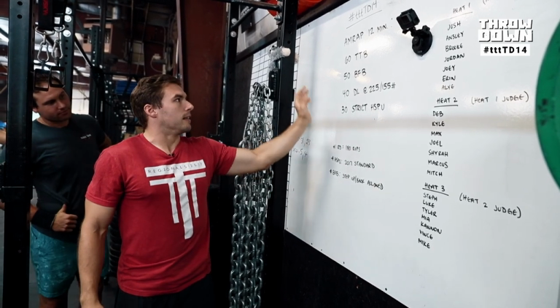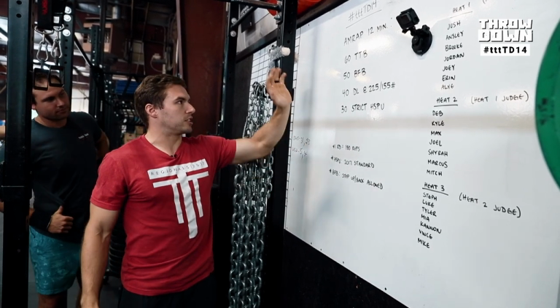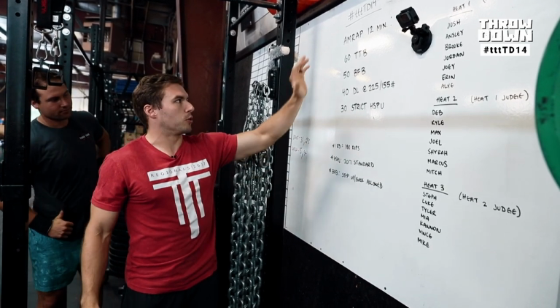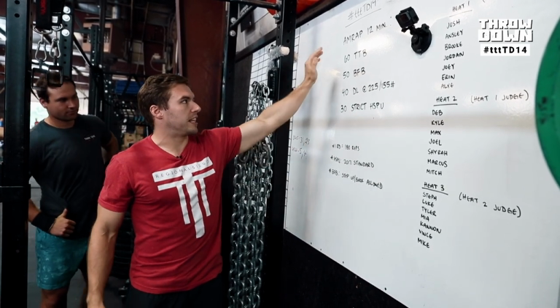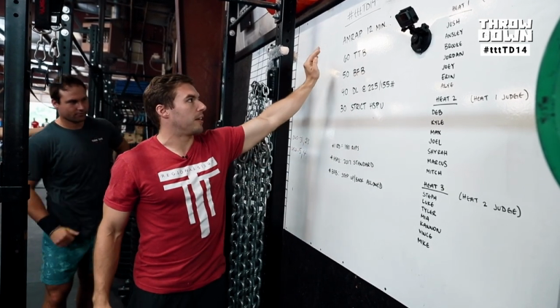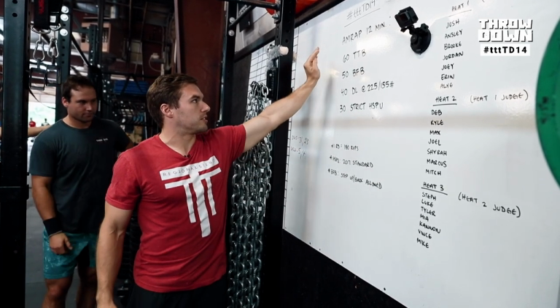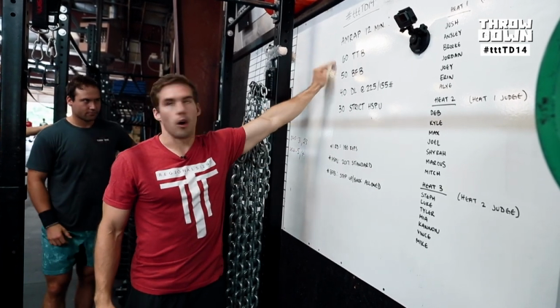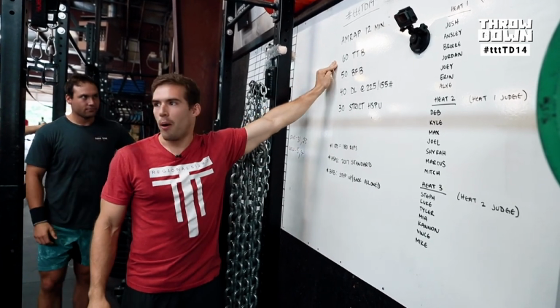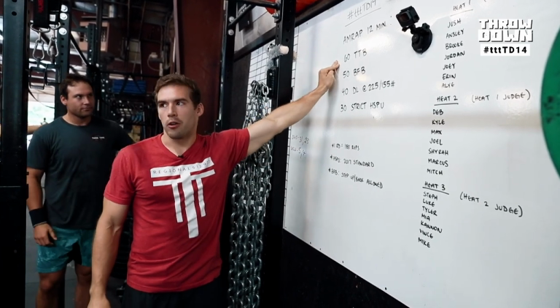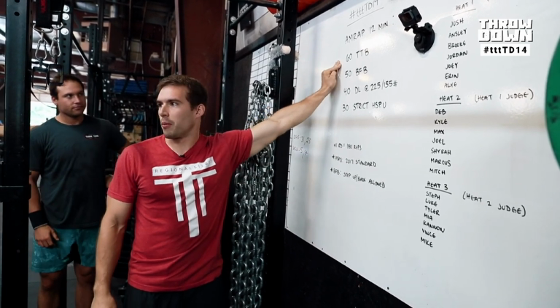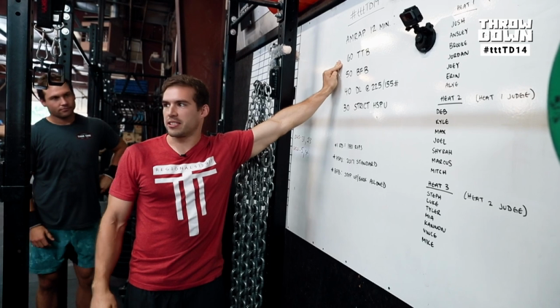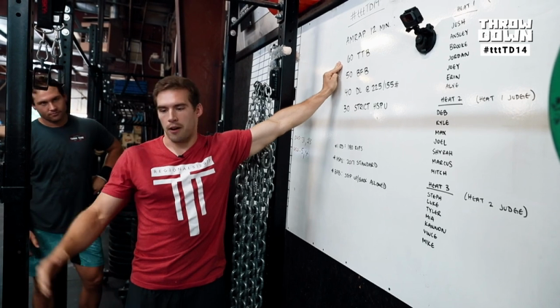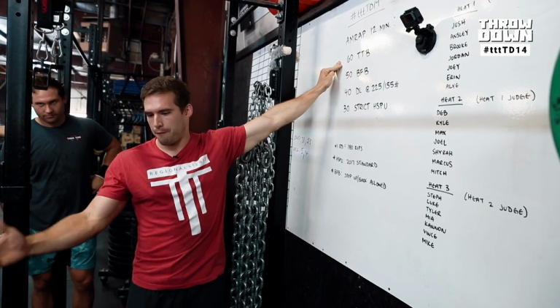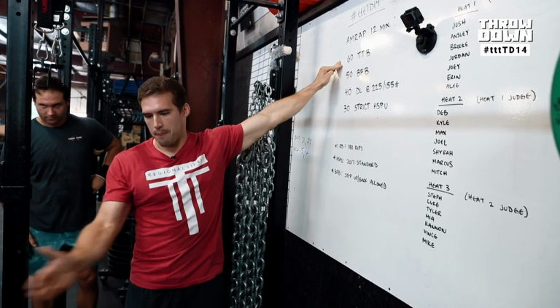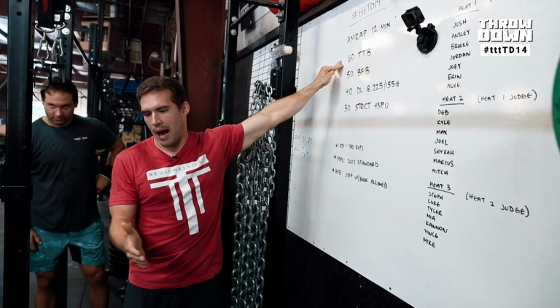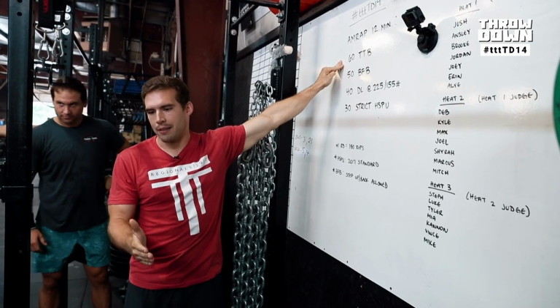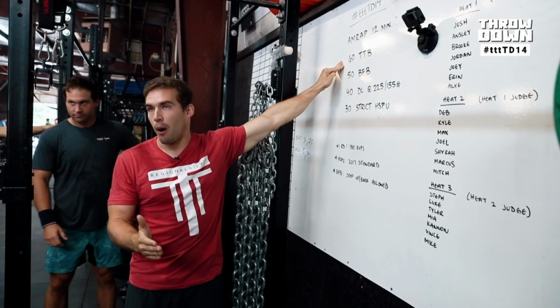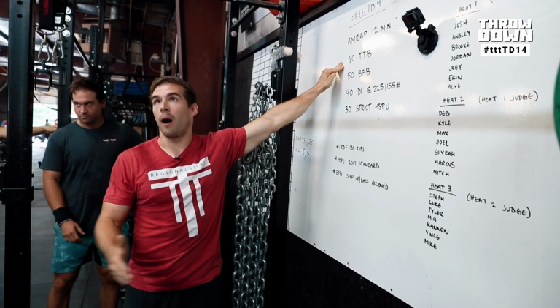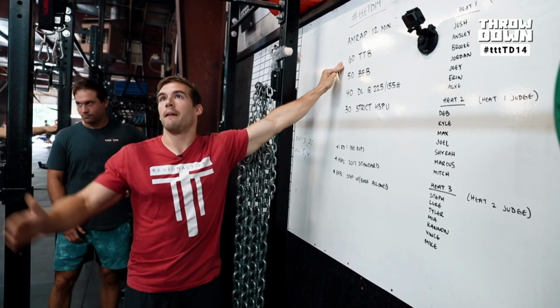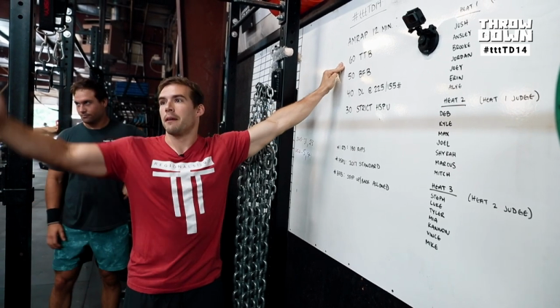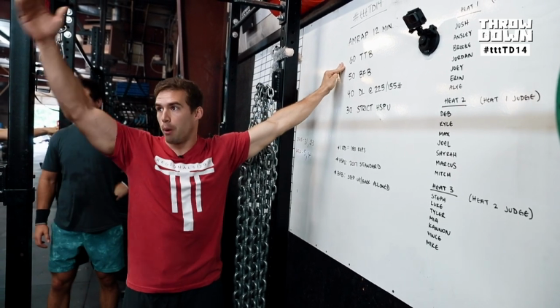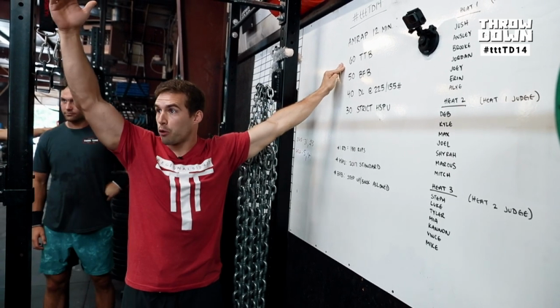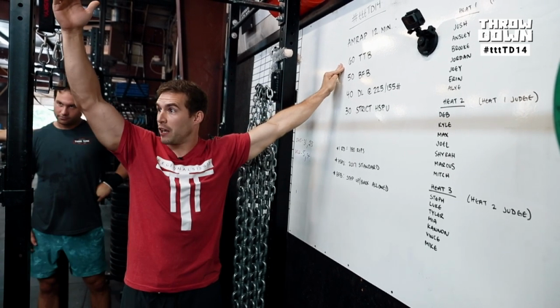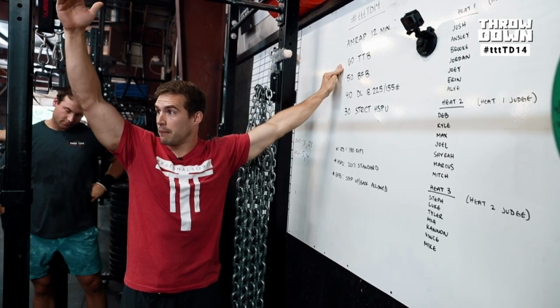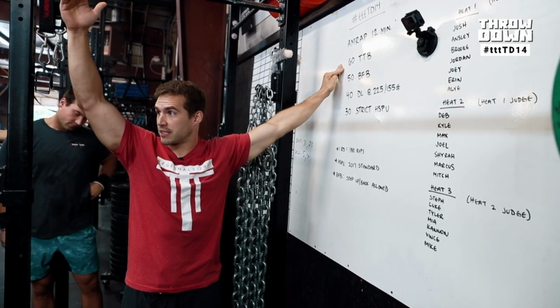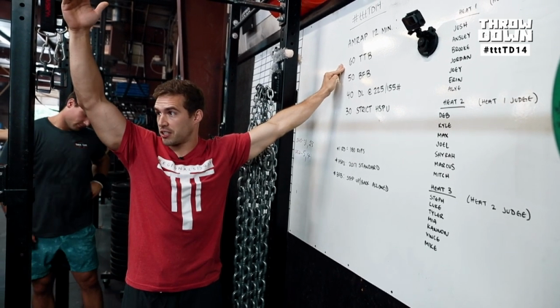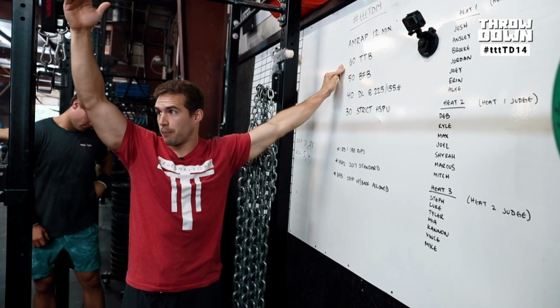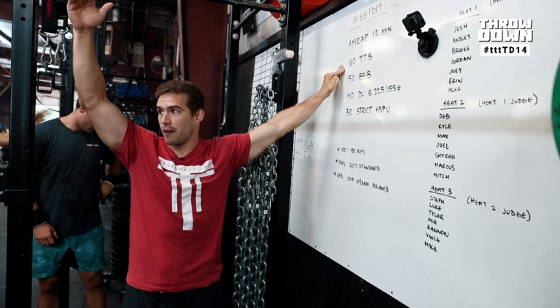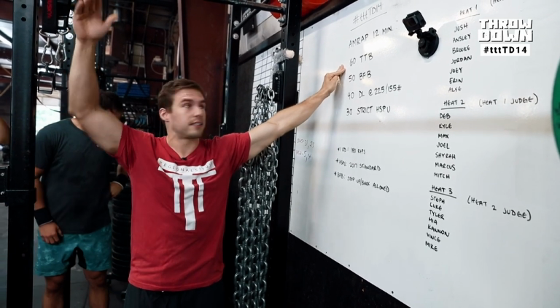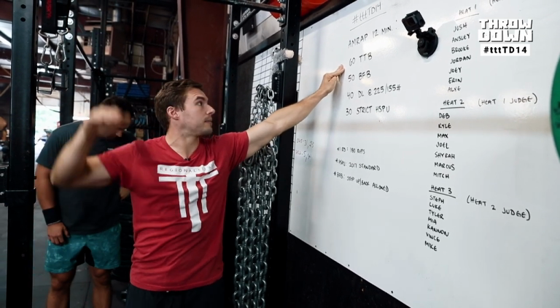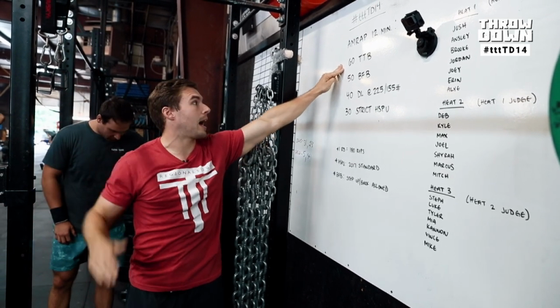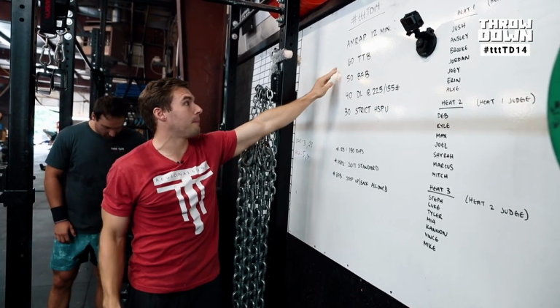Let's go to the standards. Toes-to-bar: normal standard, feet behind the bar. Both feet must touch the bar at the same time.